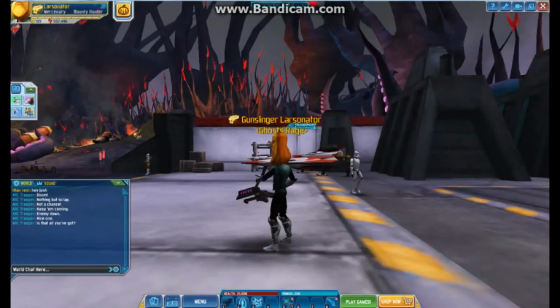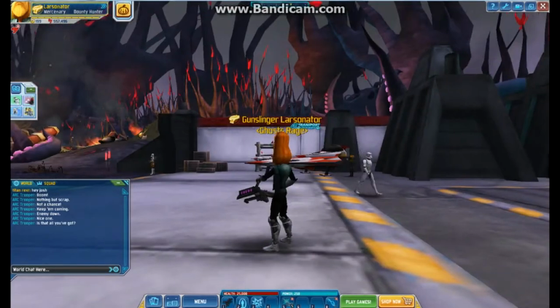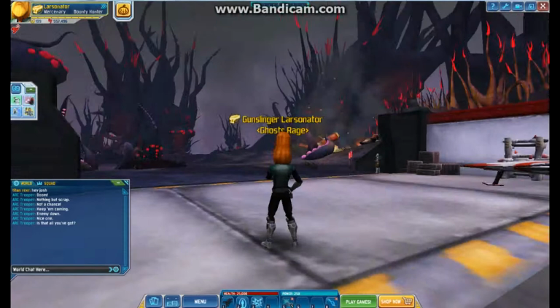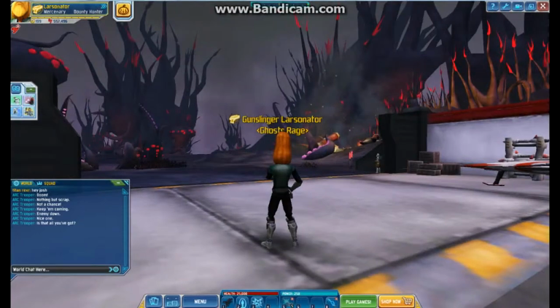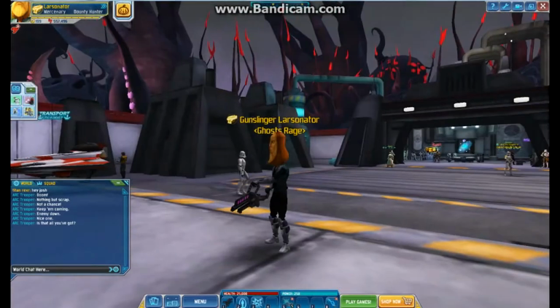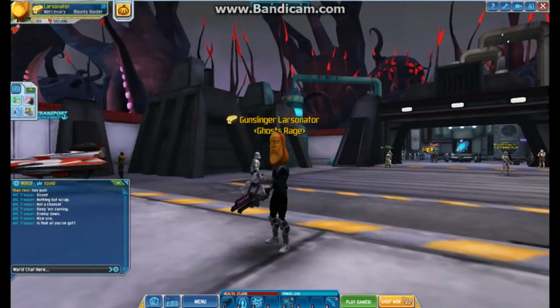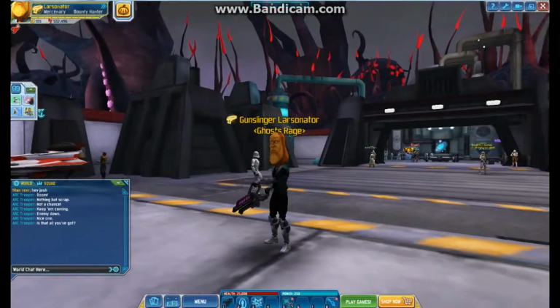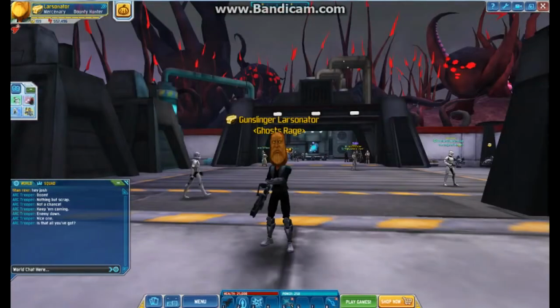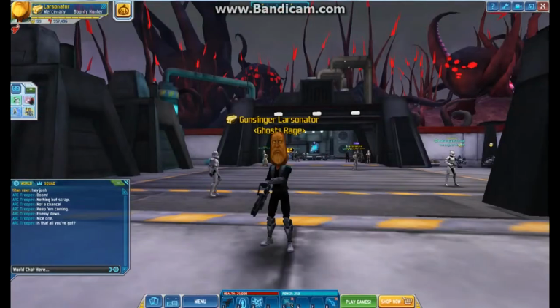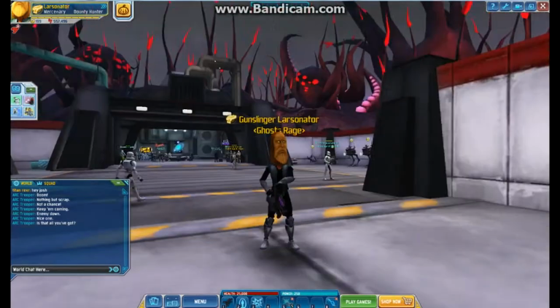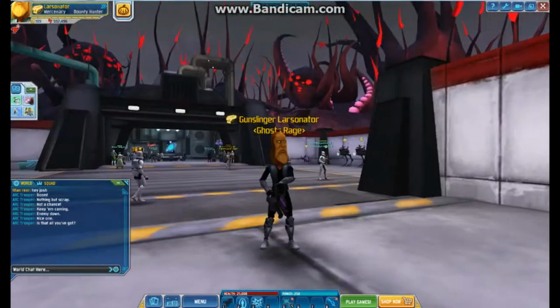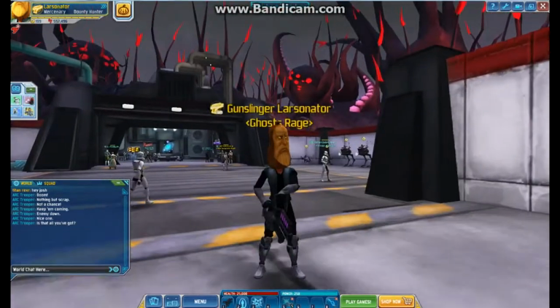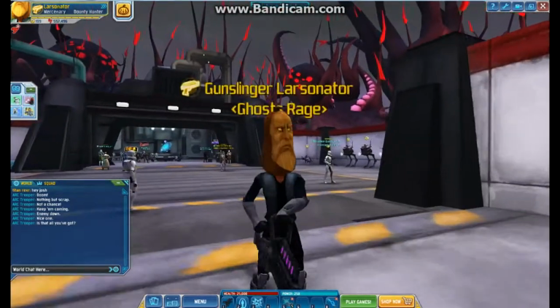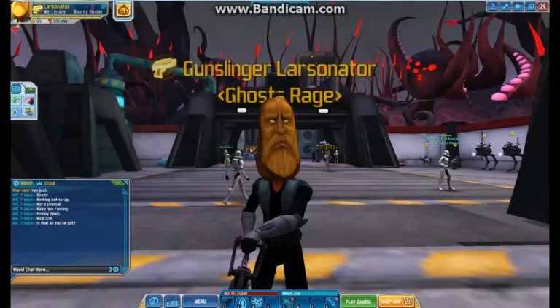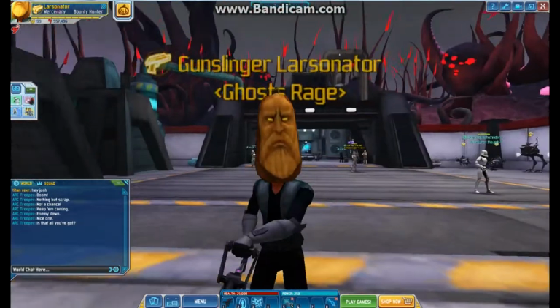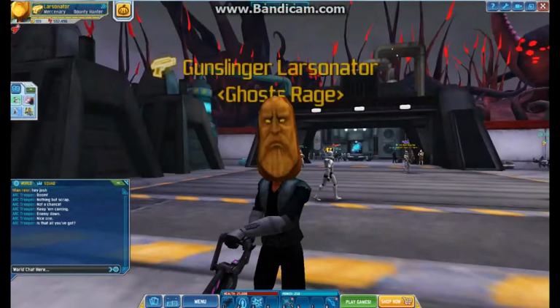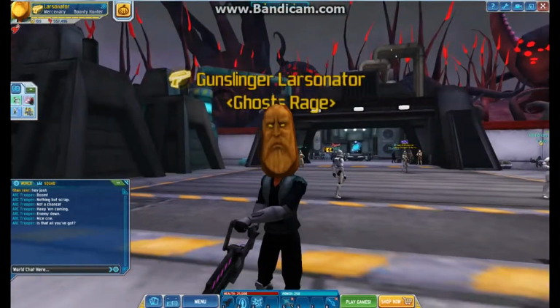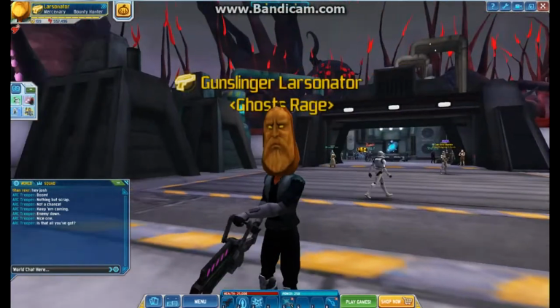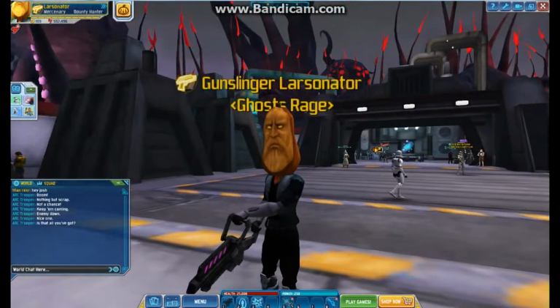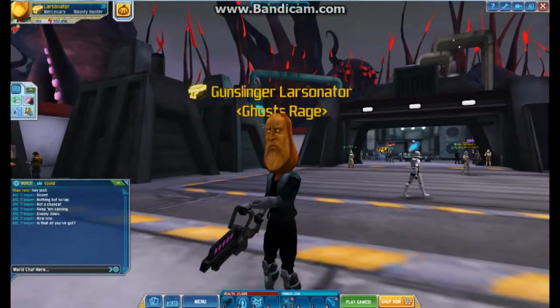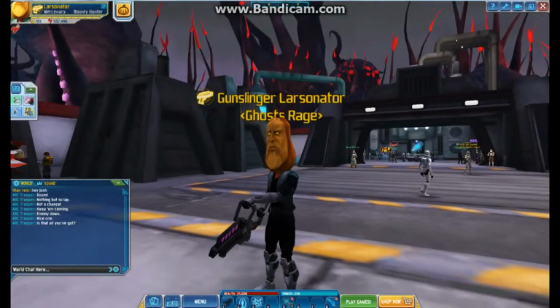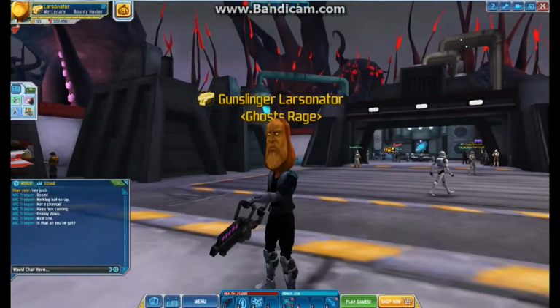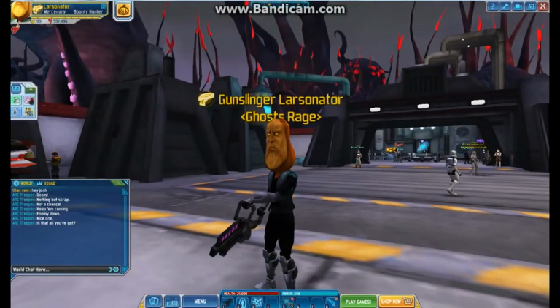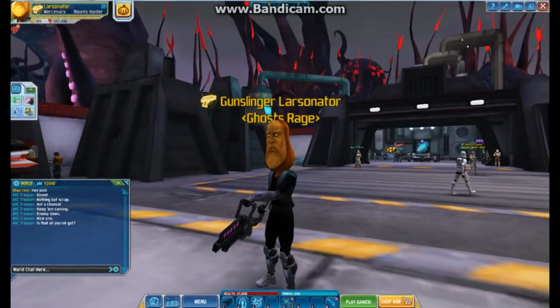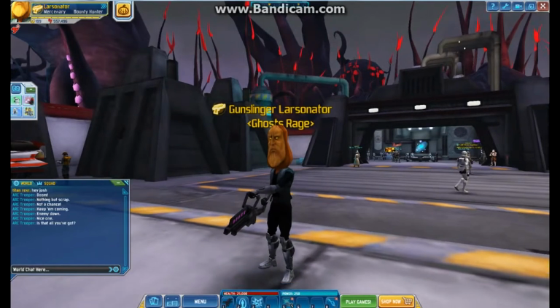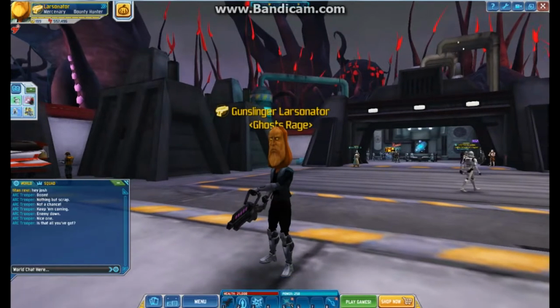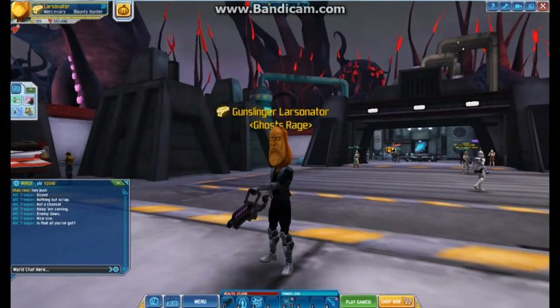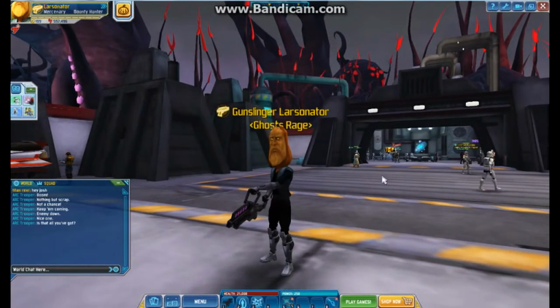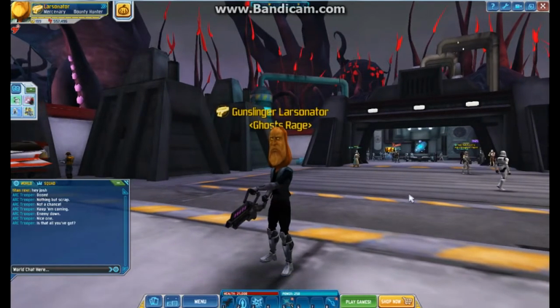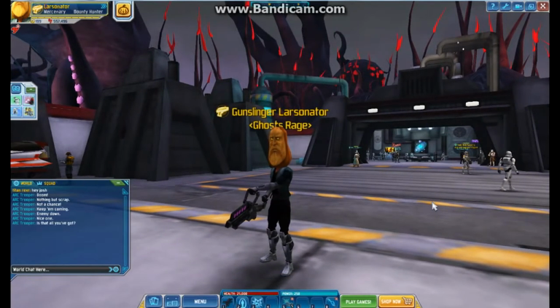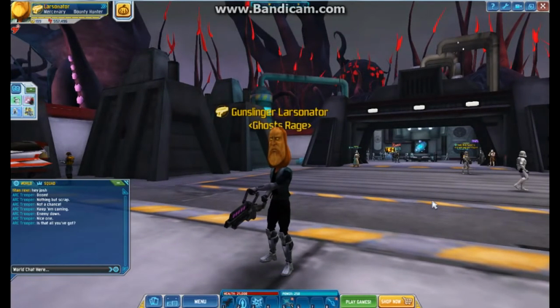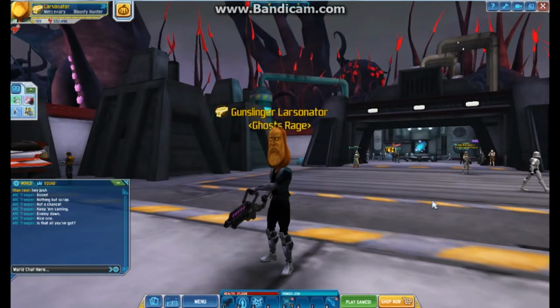That is October 2013's update for Clone Wars Adventures. Stay tuned for more Feluccia quests, a brand new CWA series coming up once that's over, update videos every month, and more from Larcenator Videos.